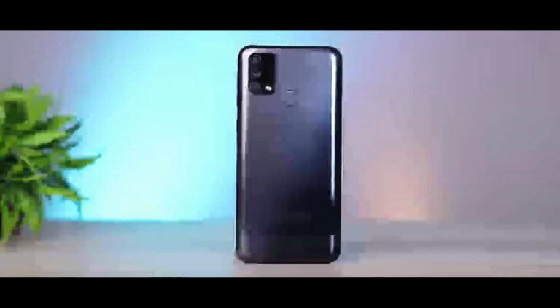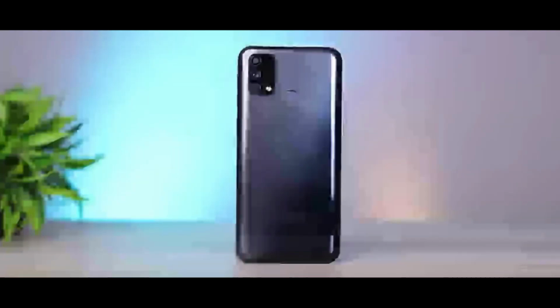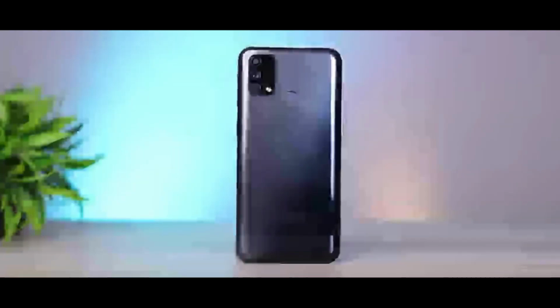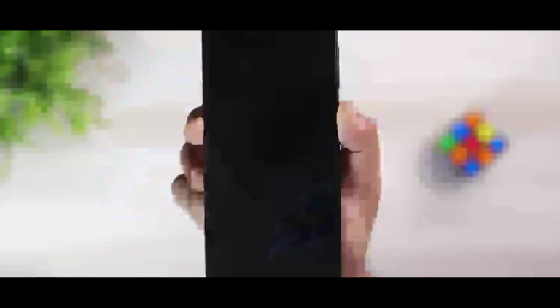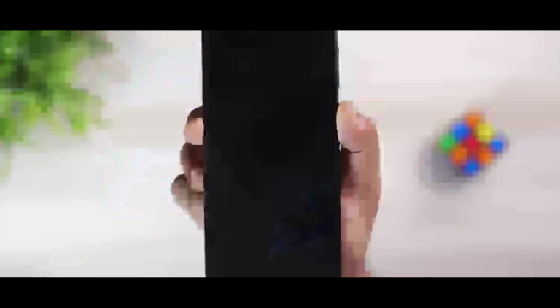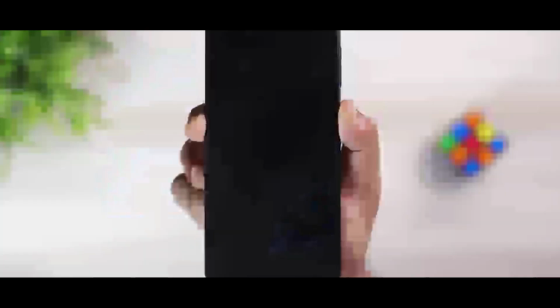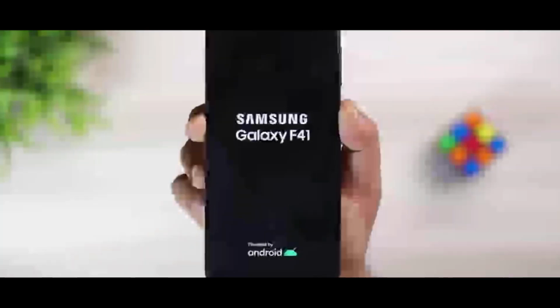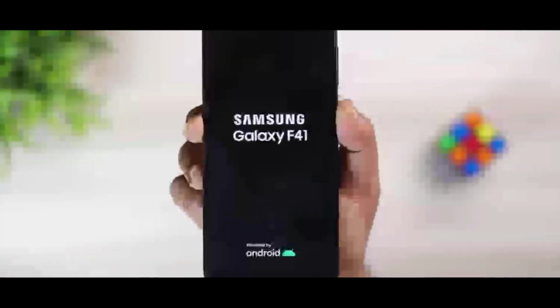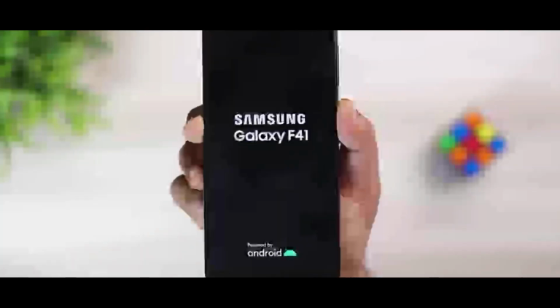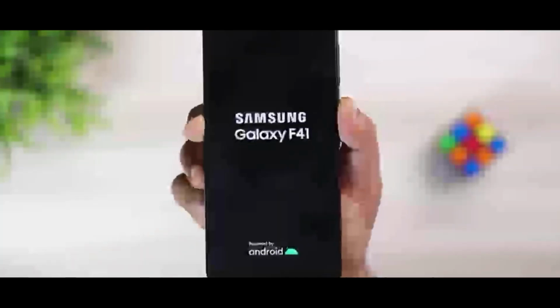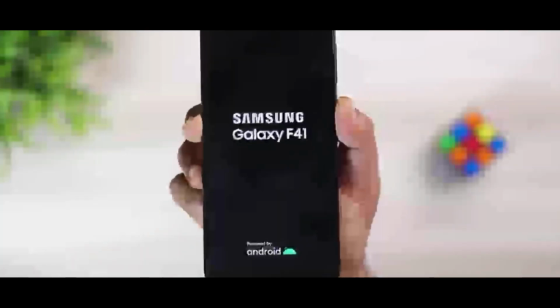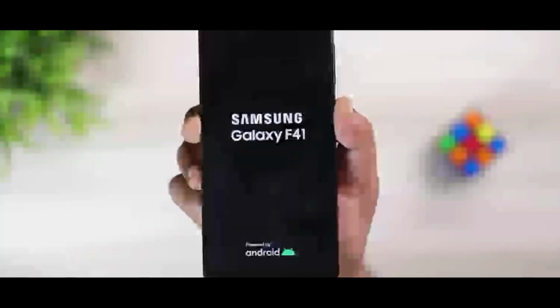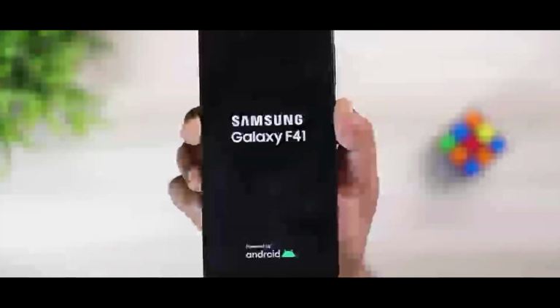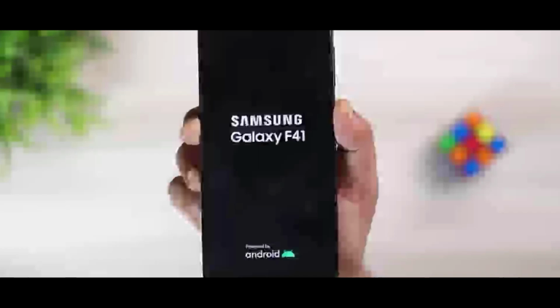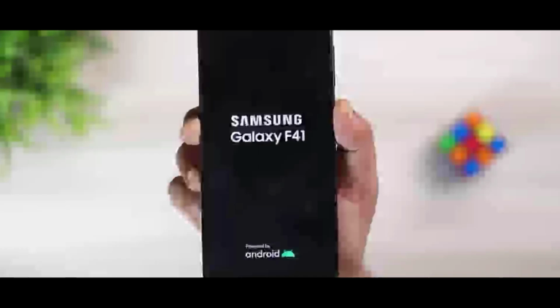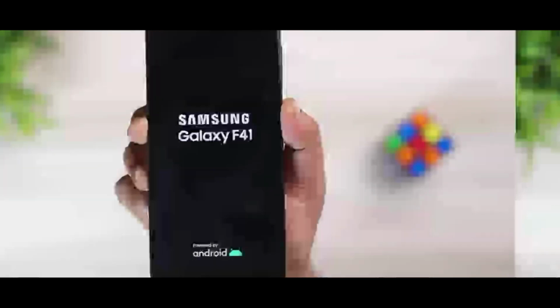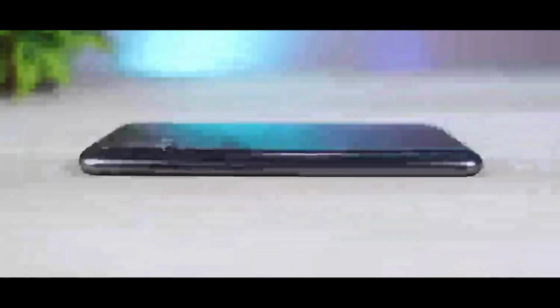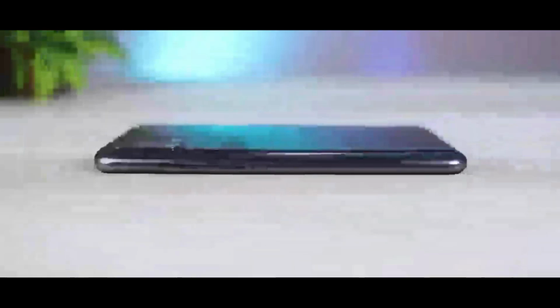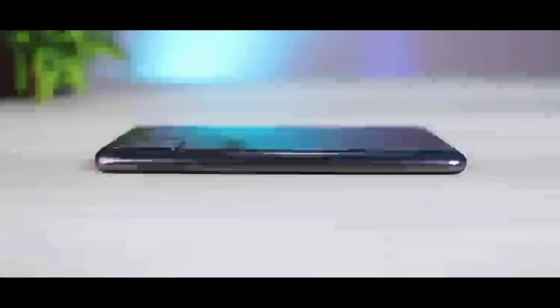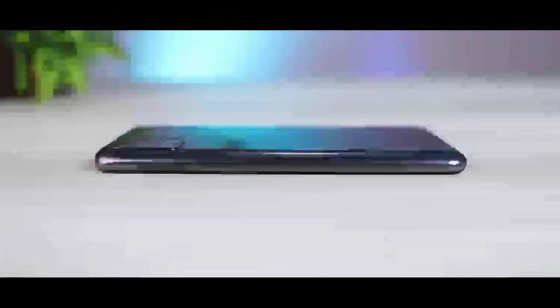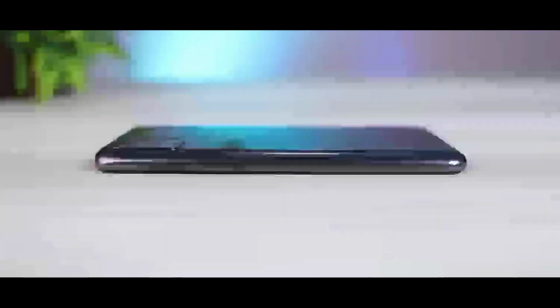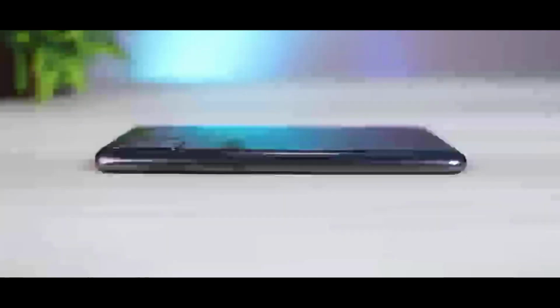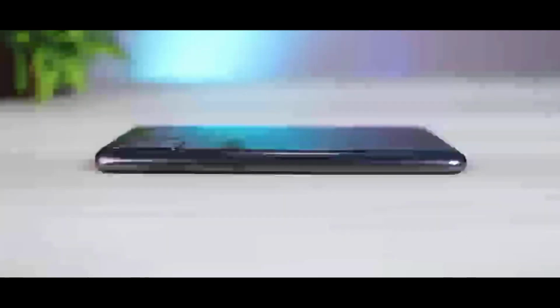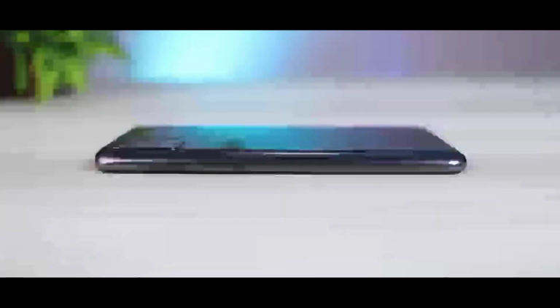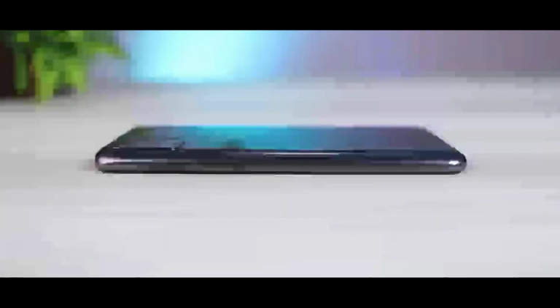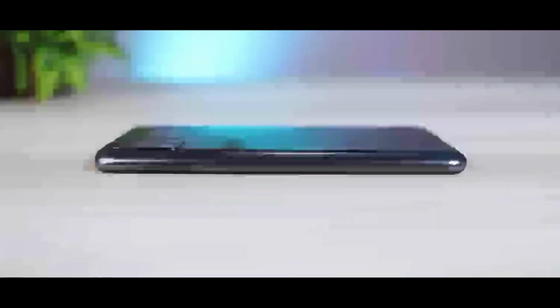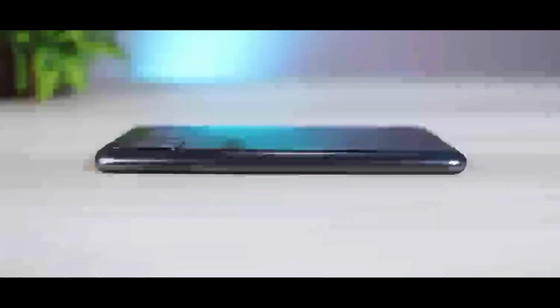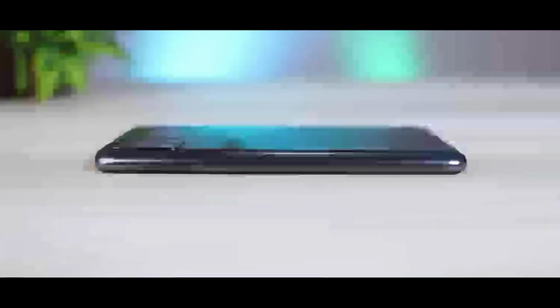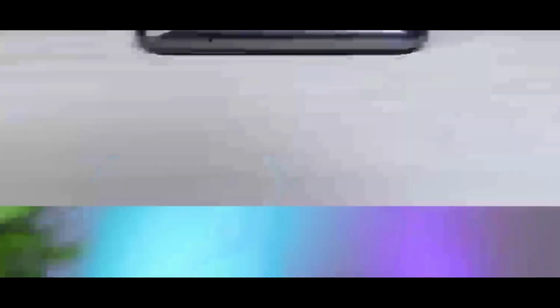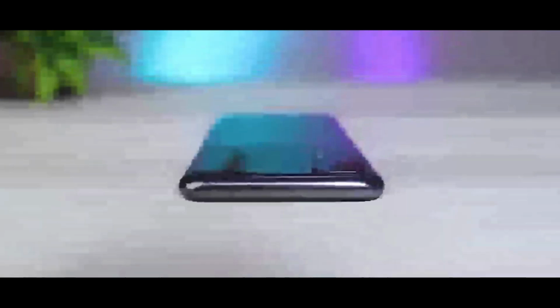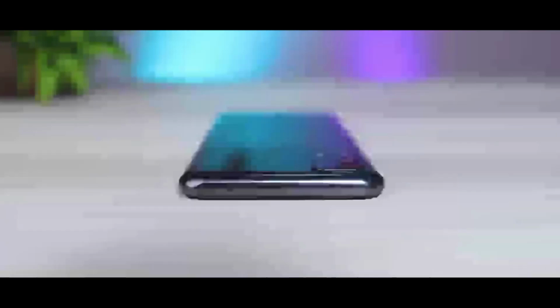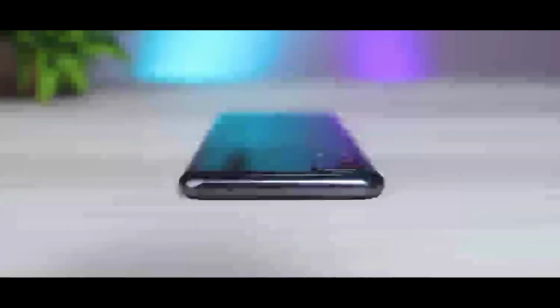It has a very good and powerful processor, making it a capable device.